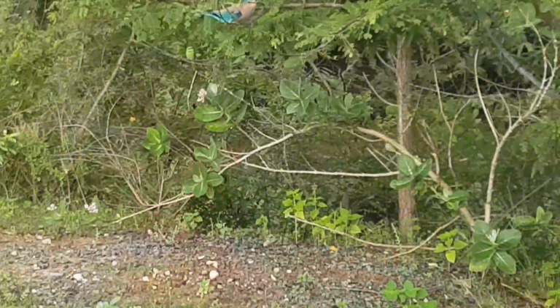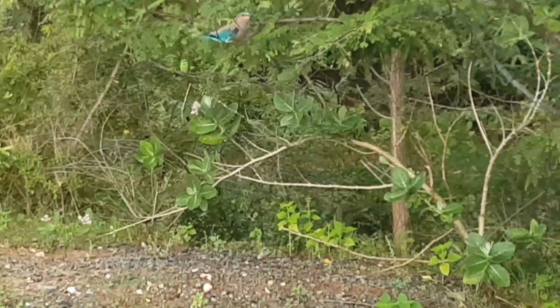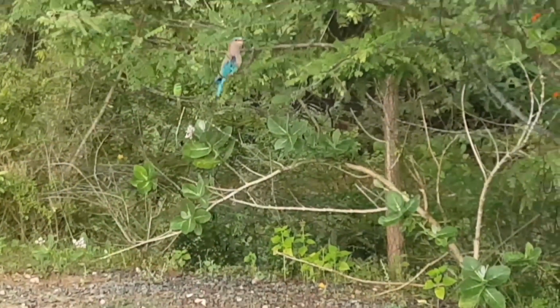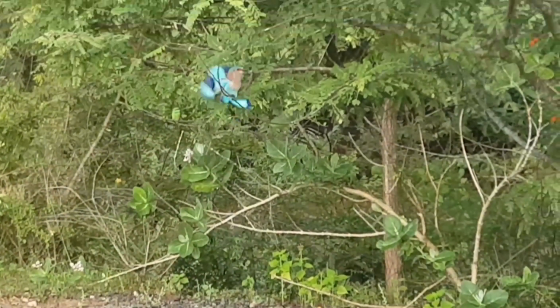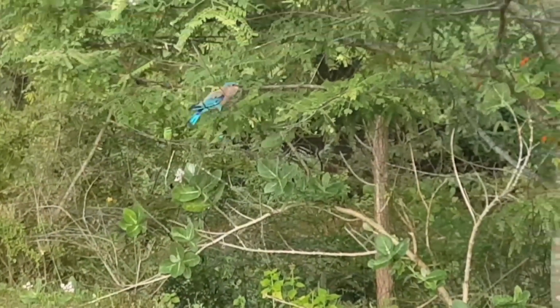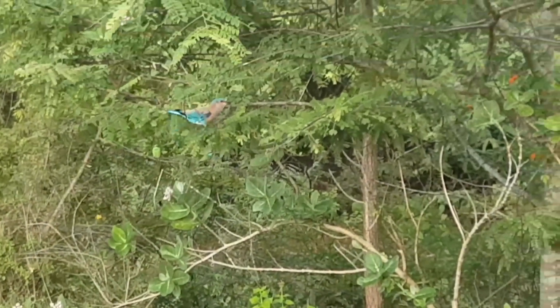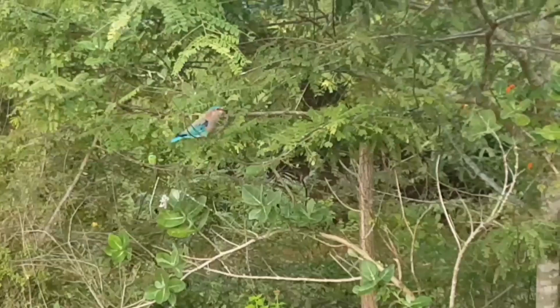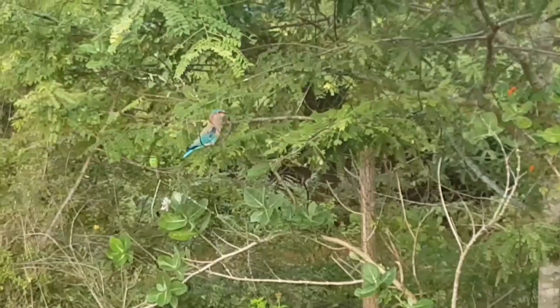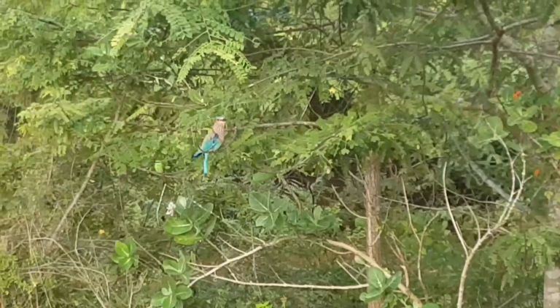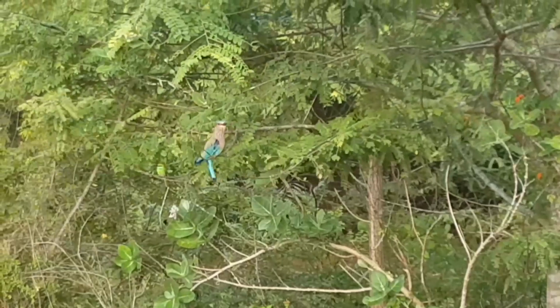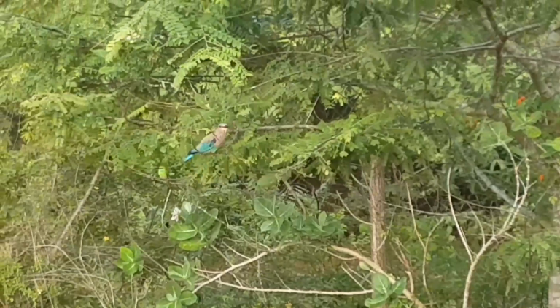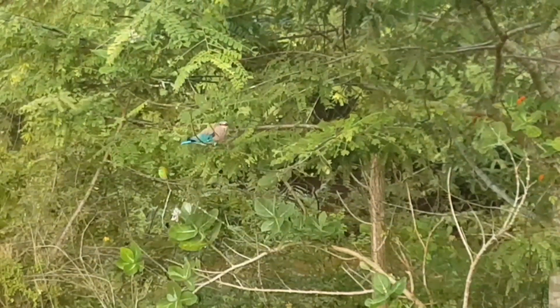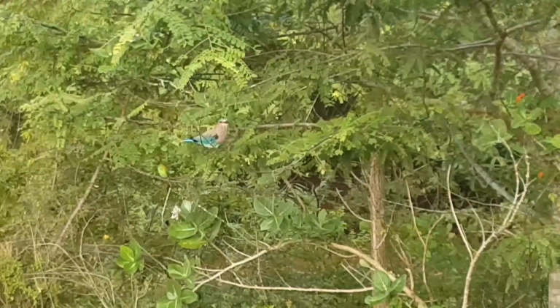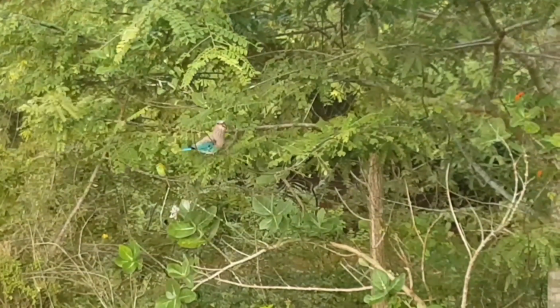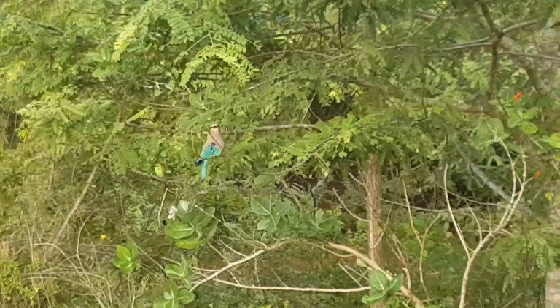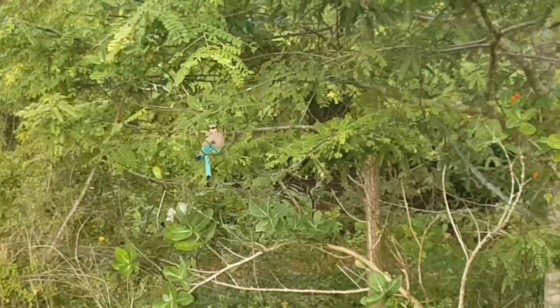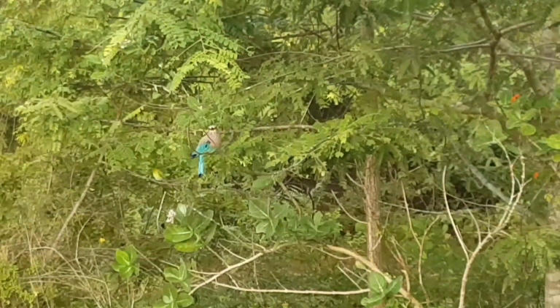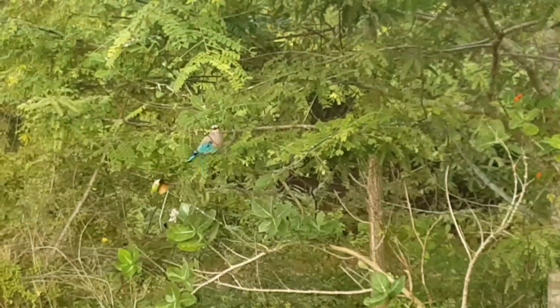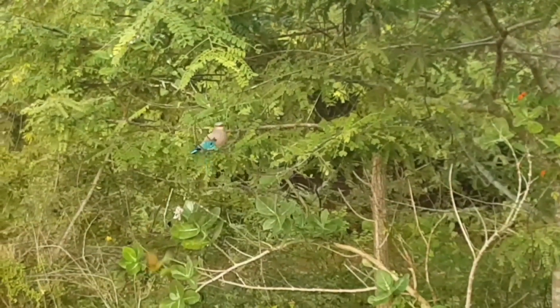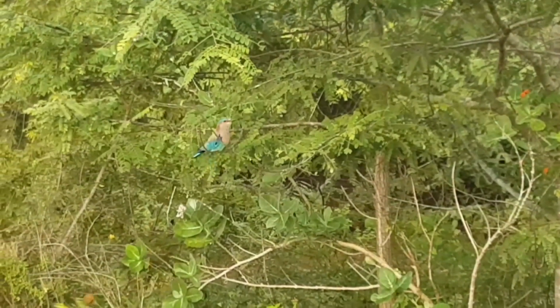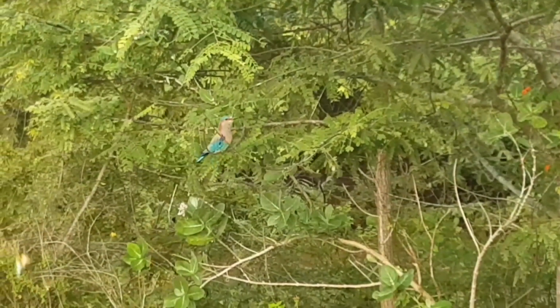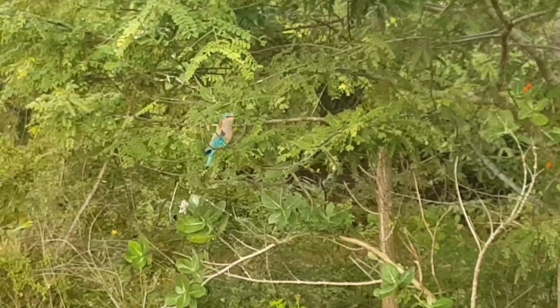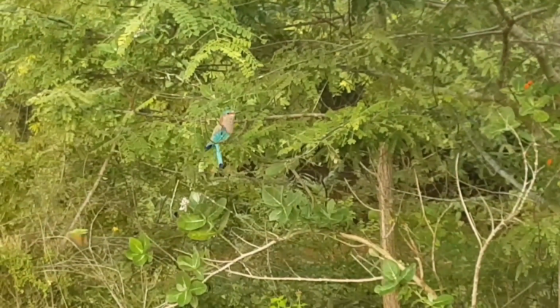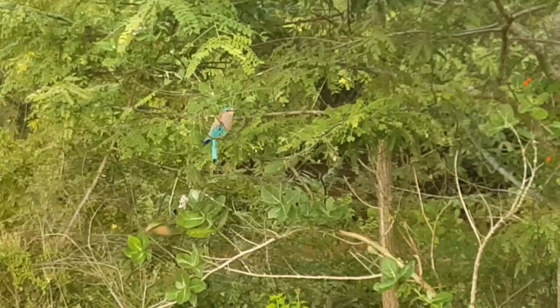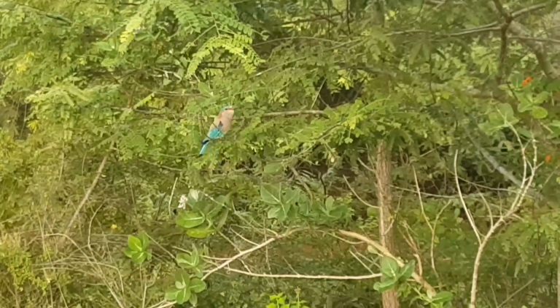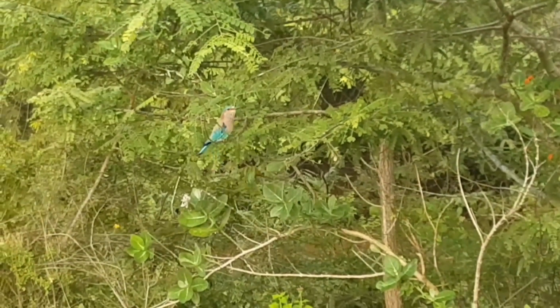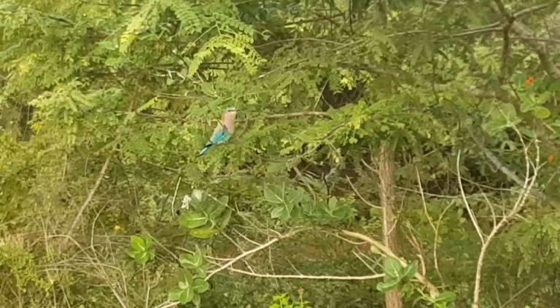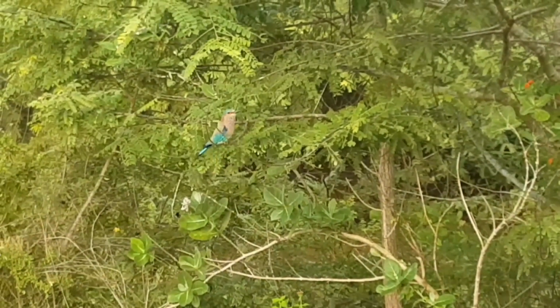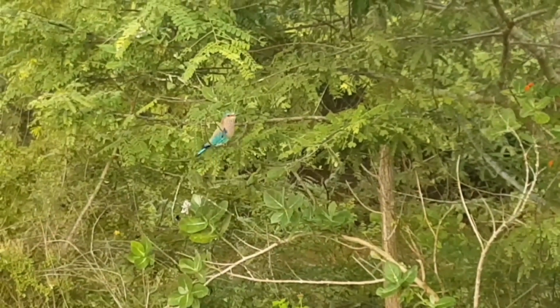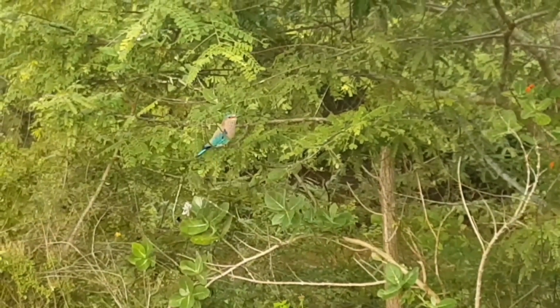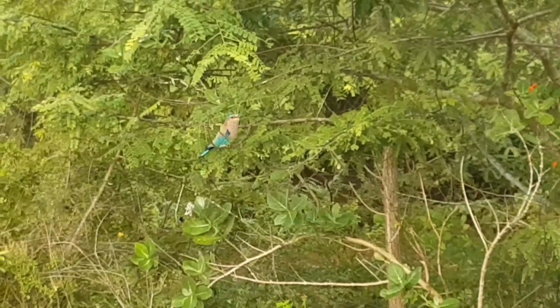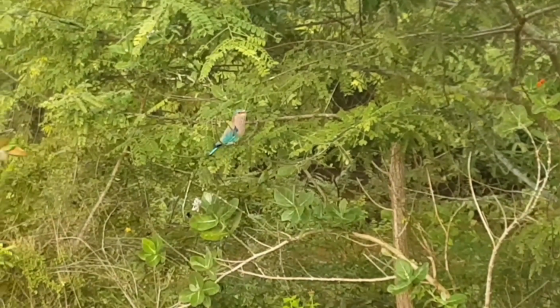Oh, and the Indian roller has just joined as well. They've all come for this feast.